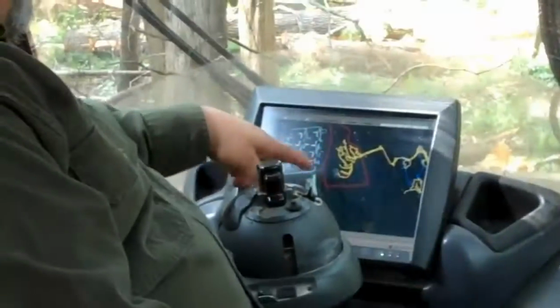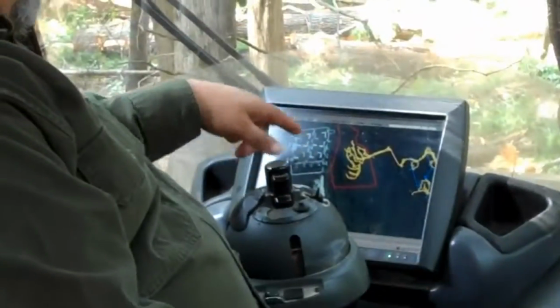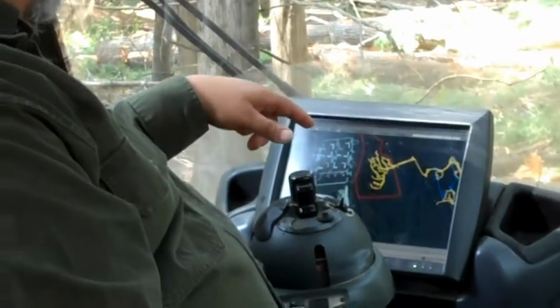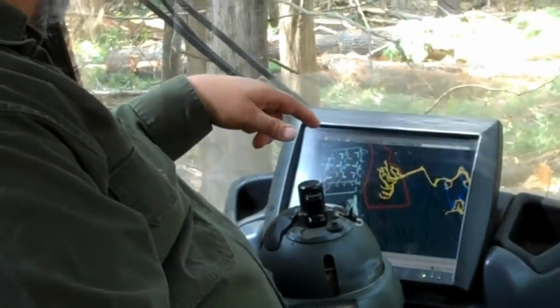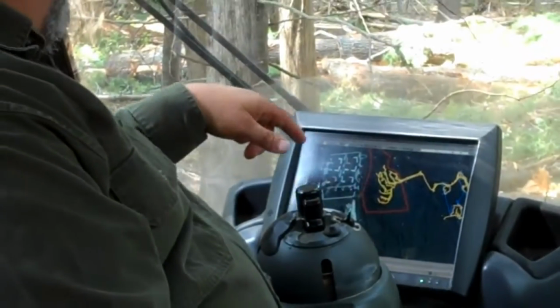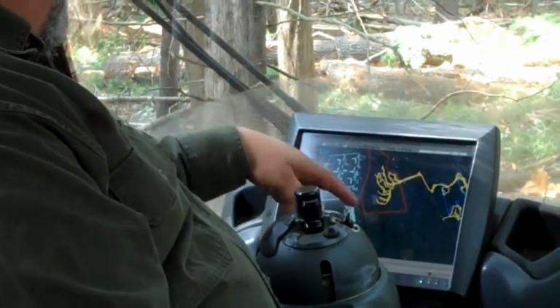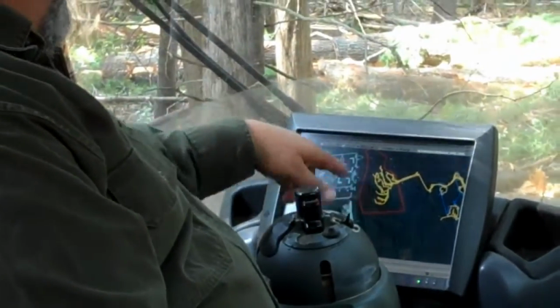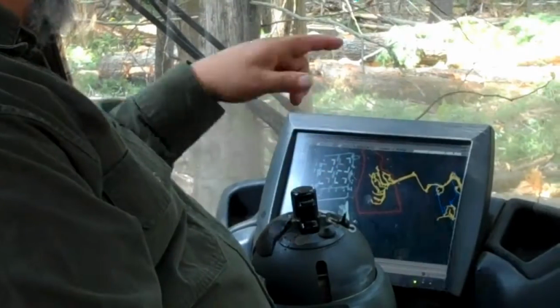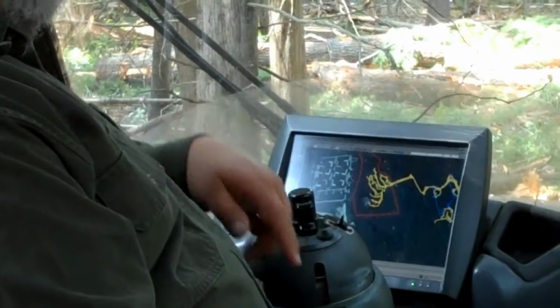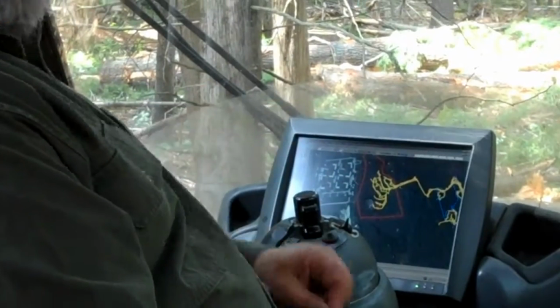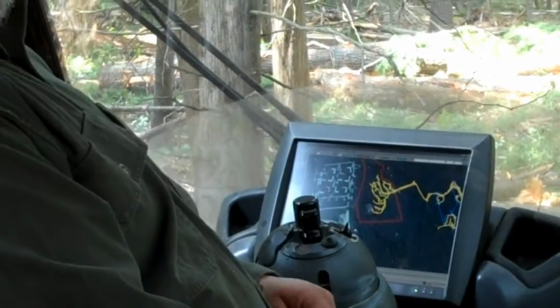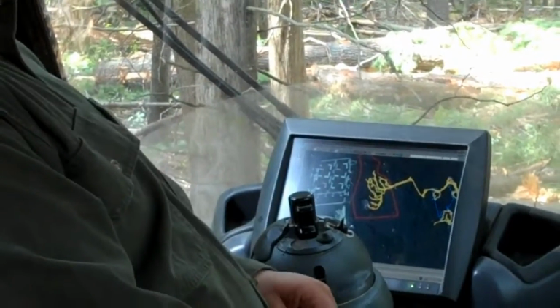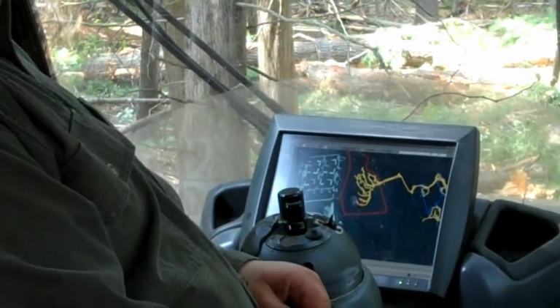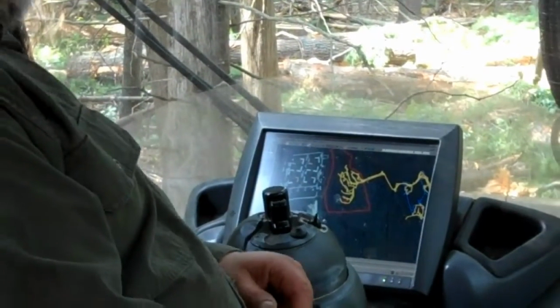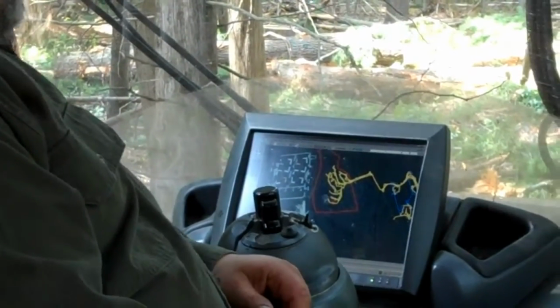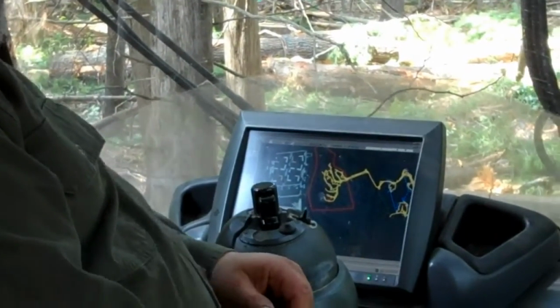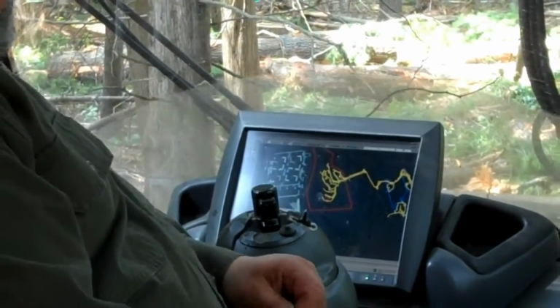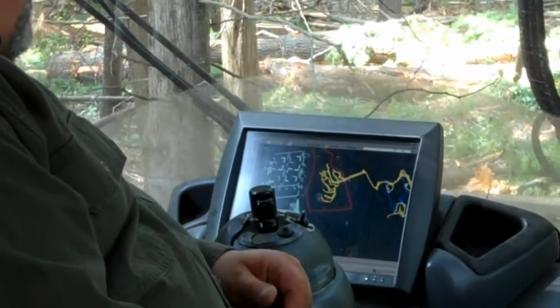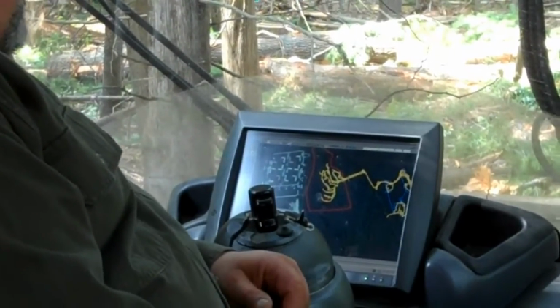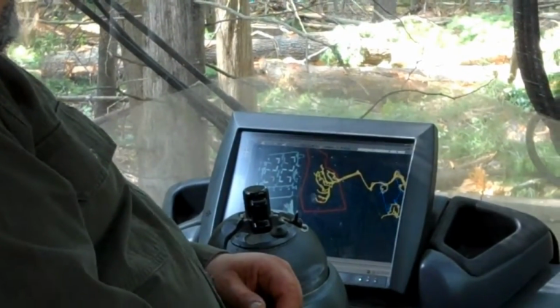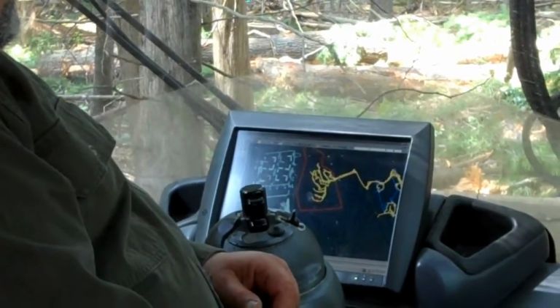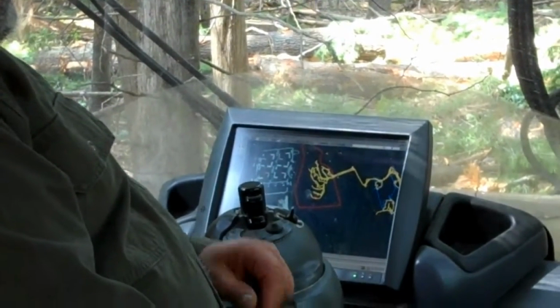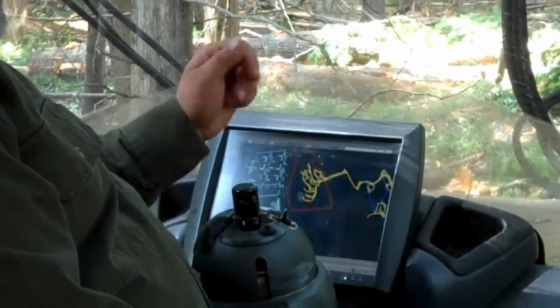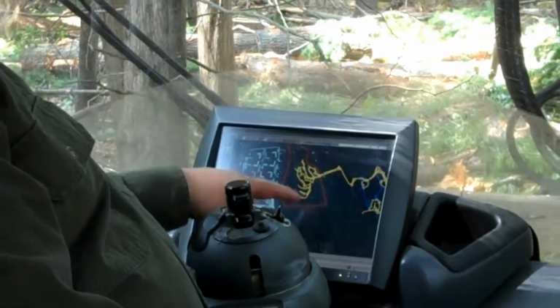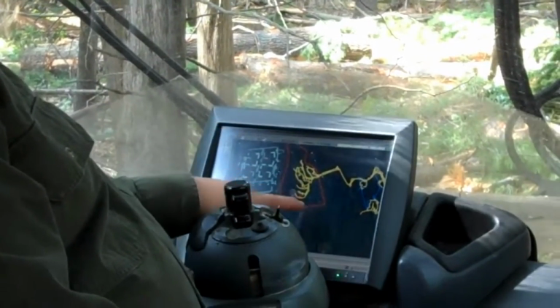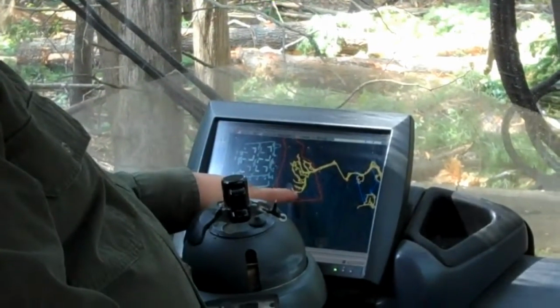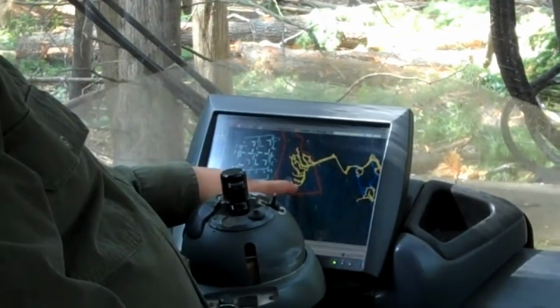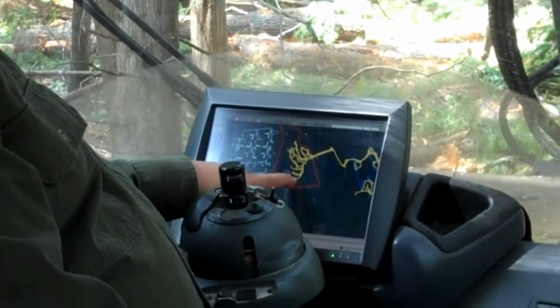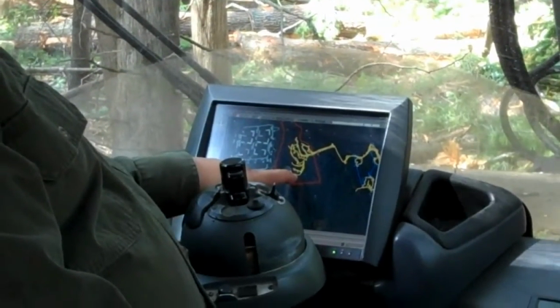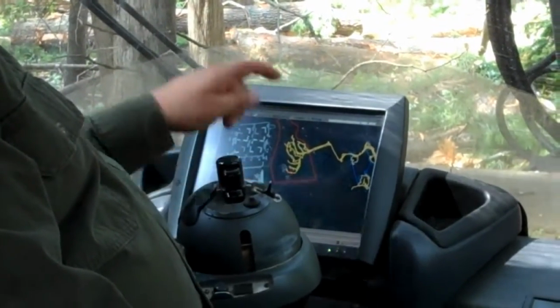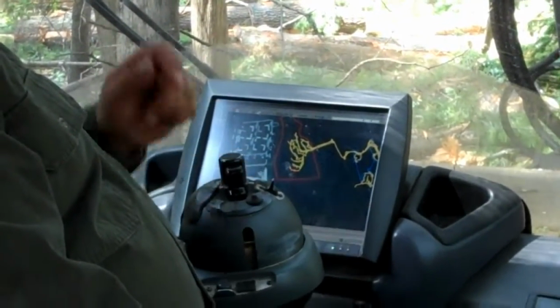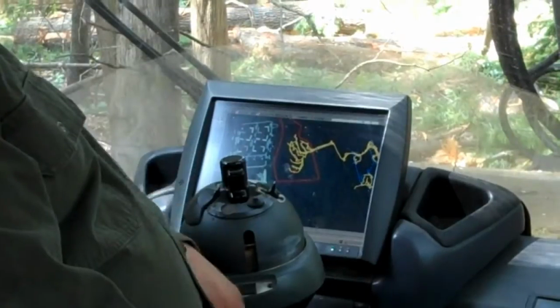The black lines are the trails that were ribboned out. This is where we are right now, where the red dot is.